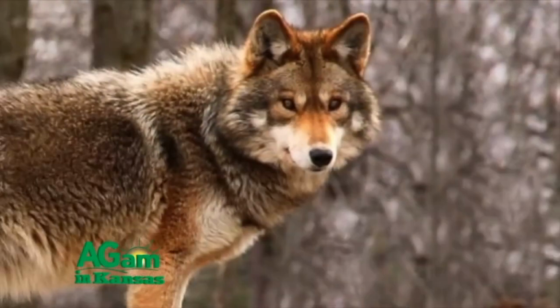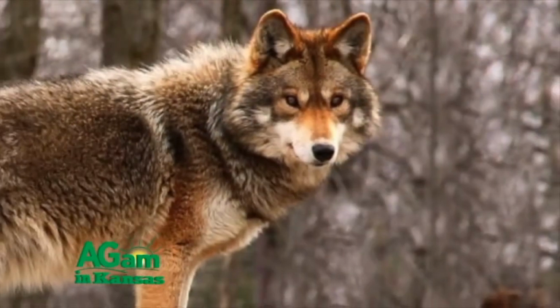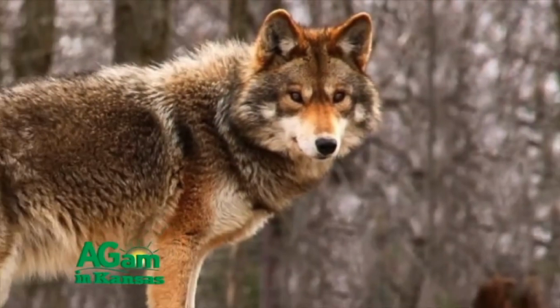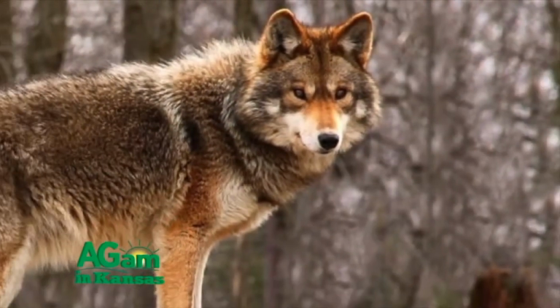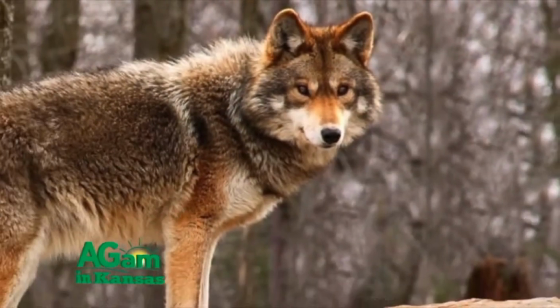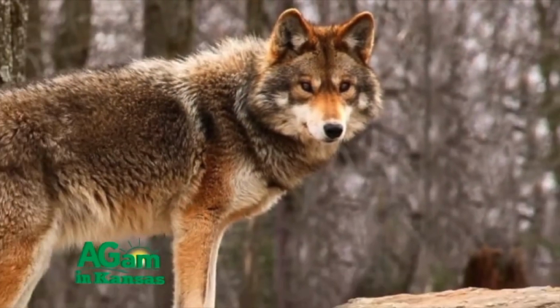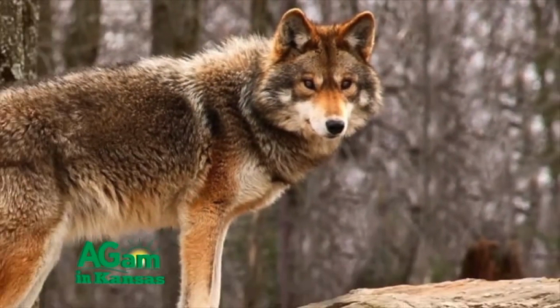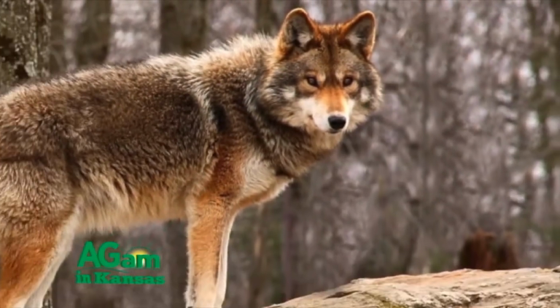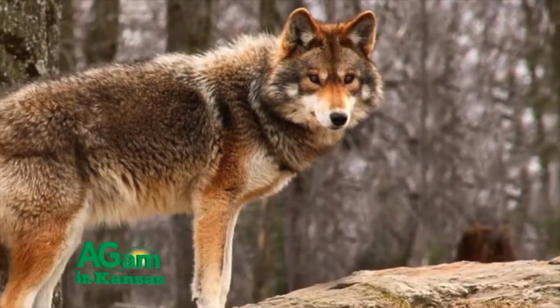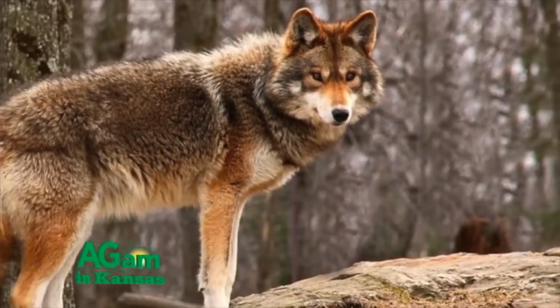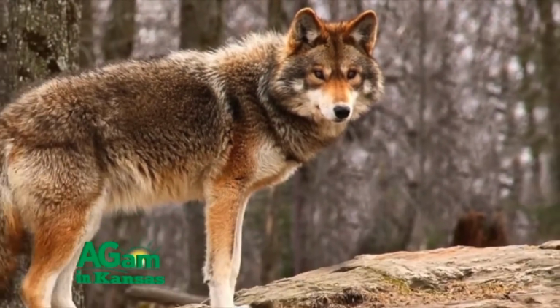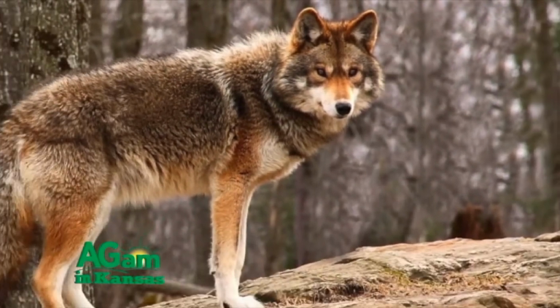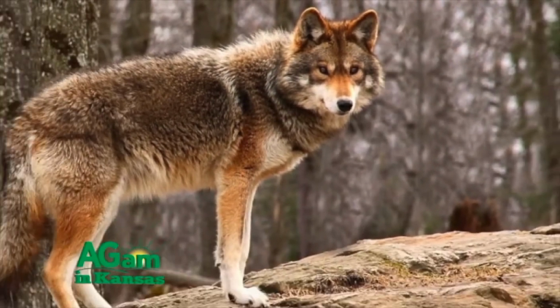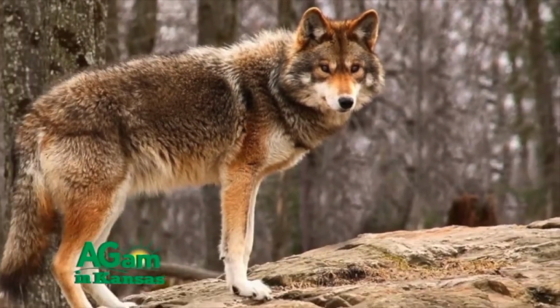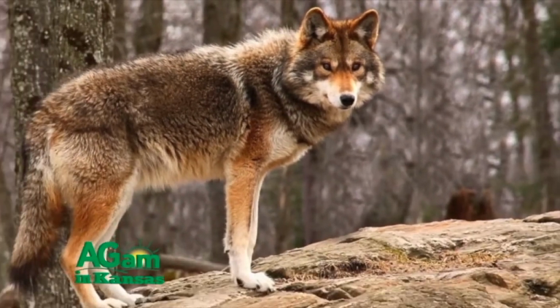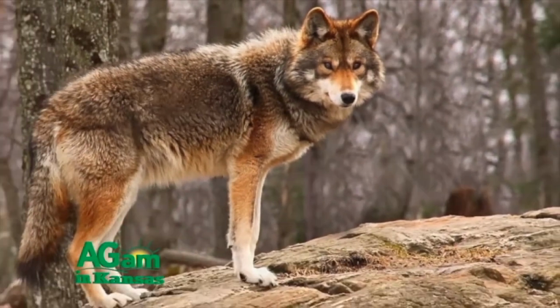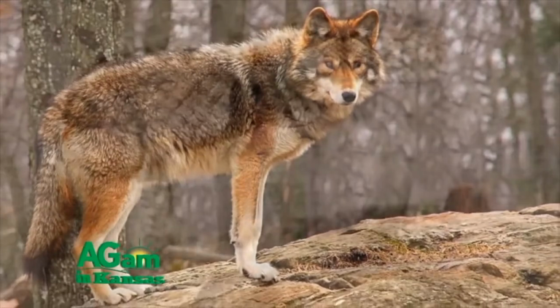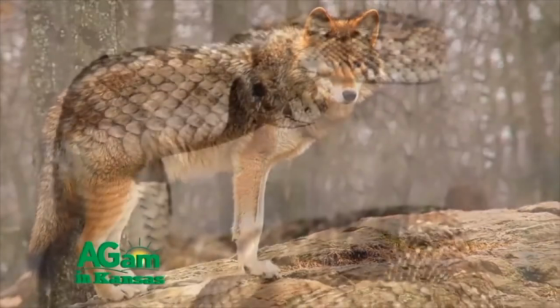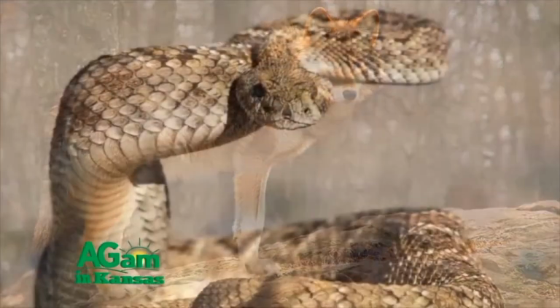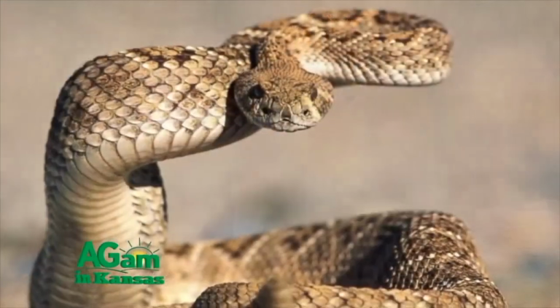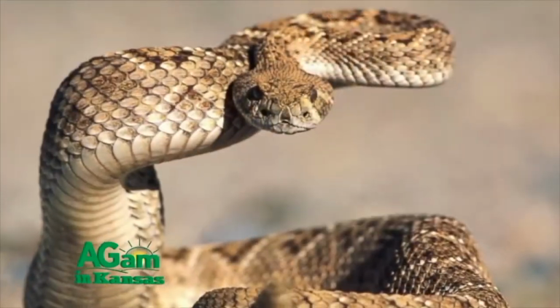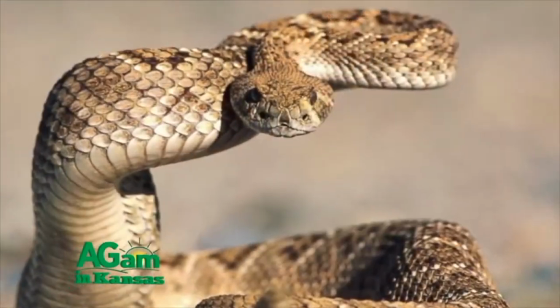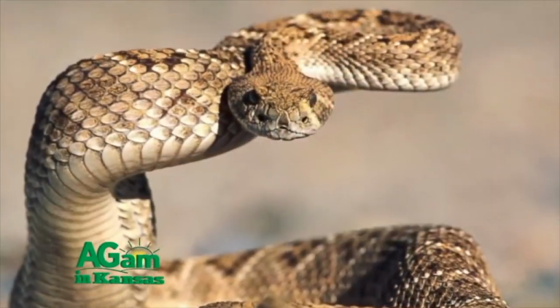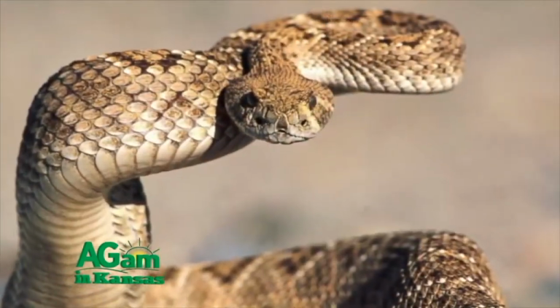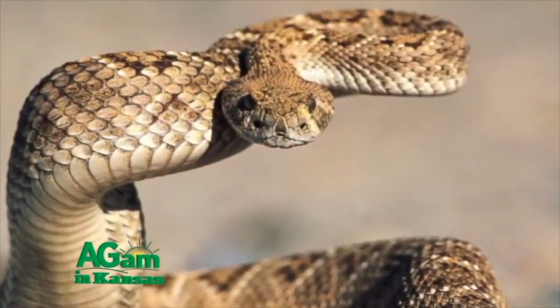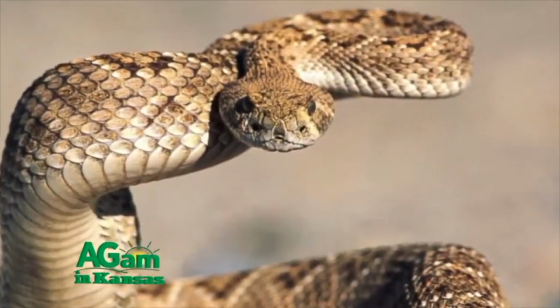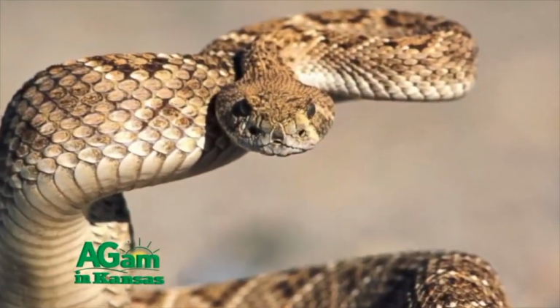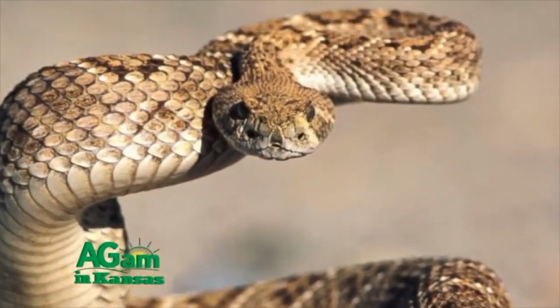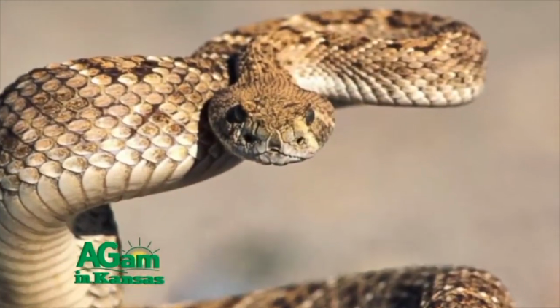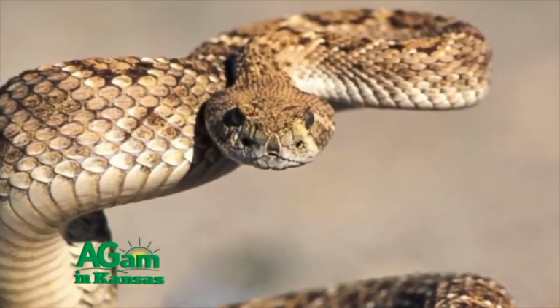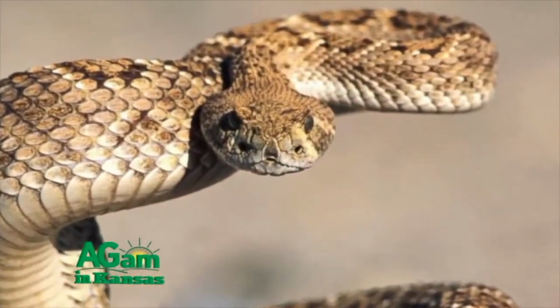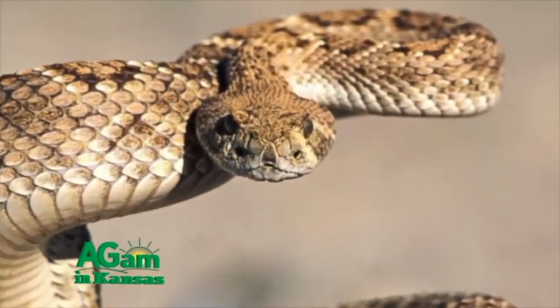Coyotes, foxes, badgers, weasels, owls, and every slithering snake imaginable feast on the little fellers.